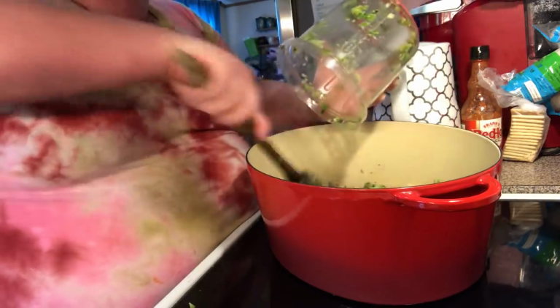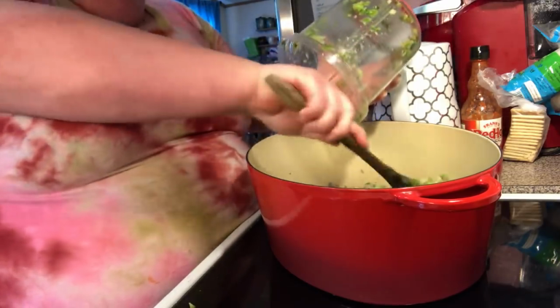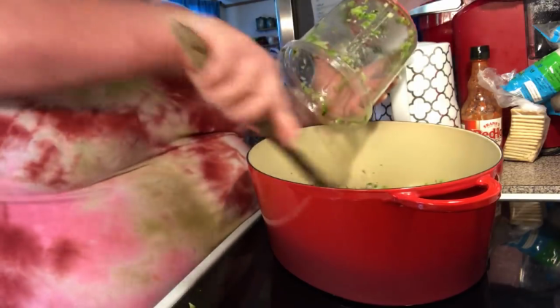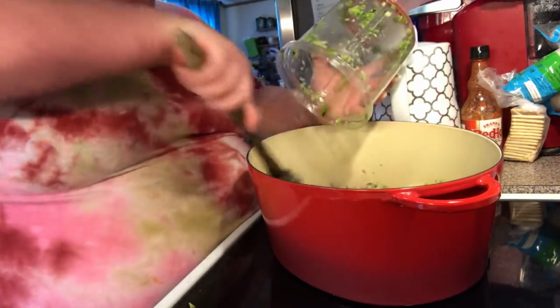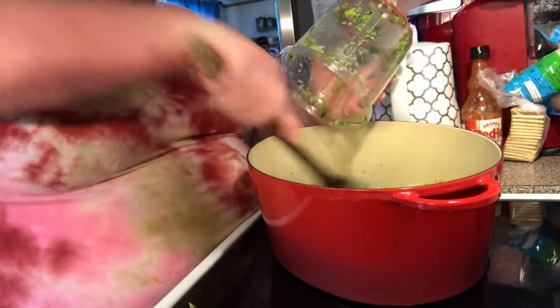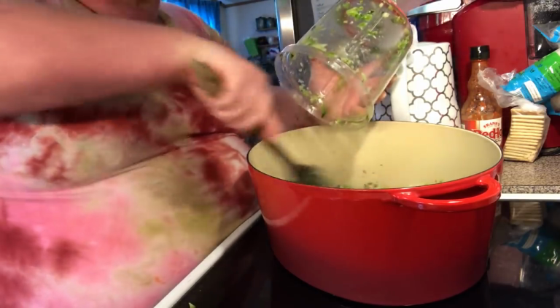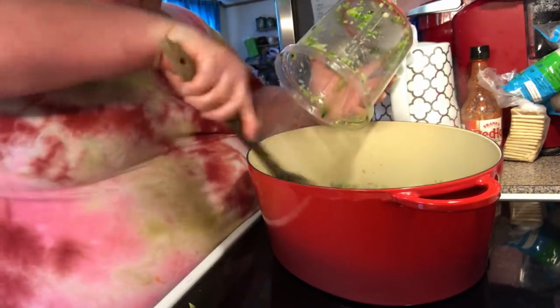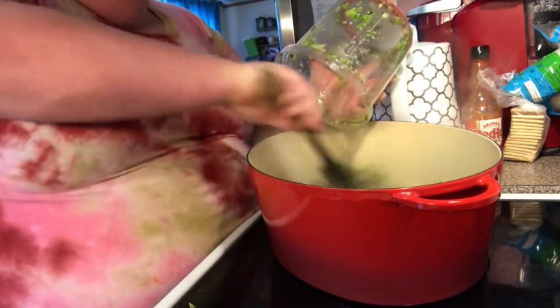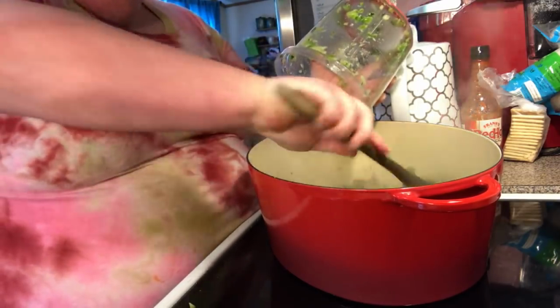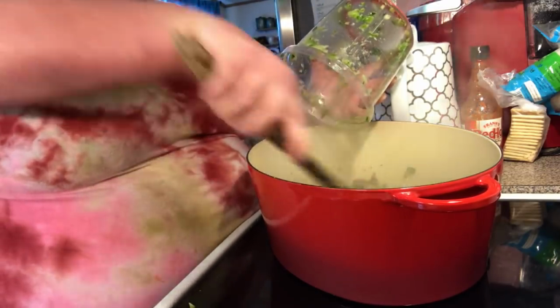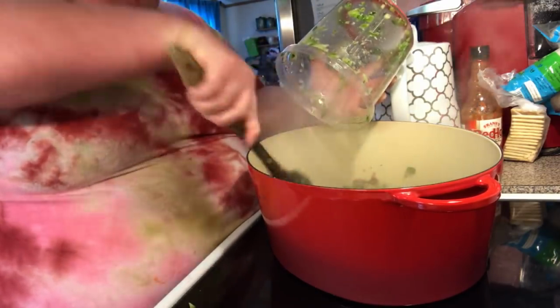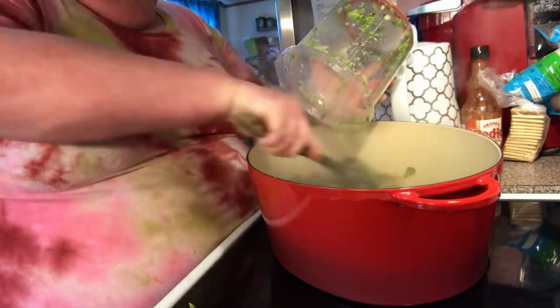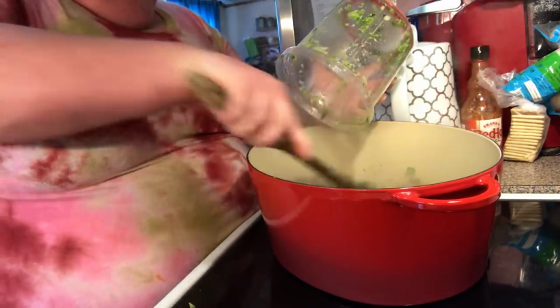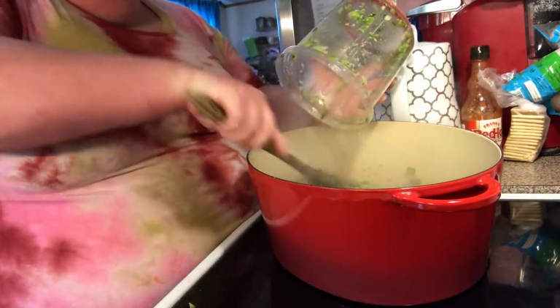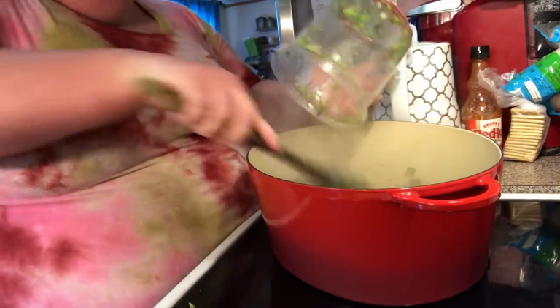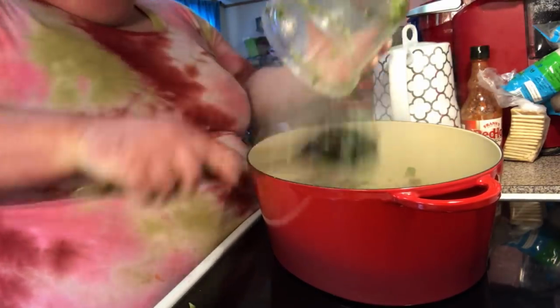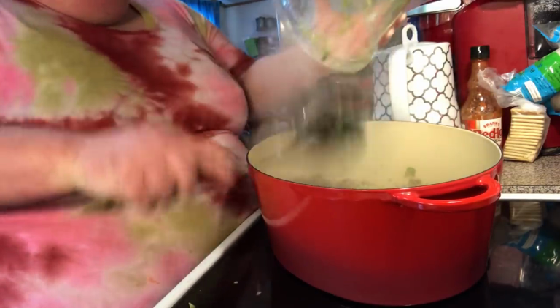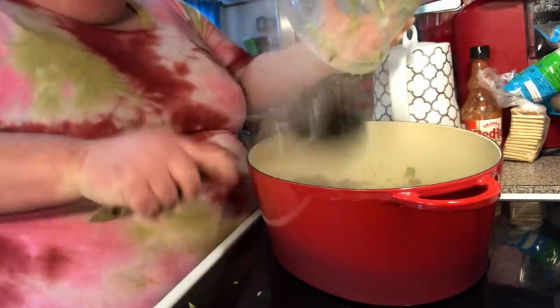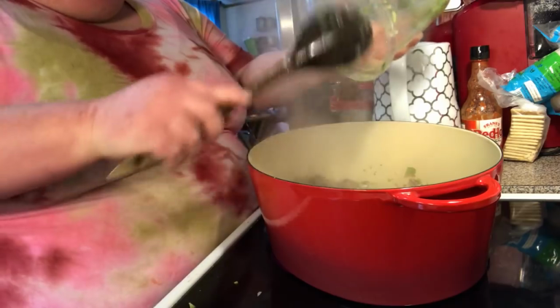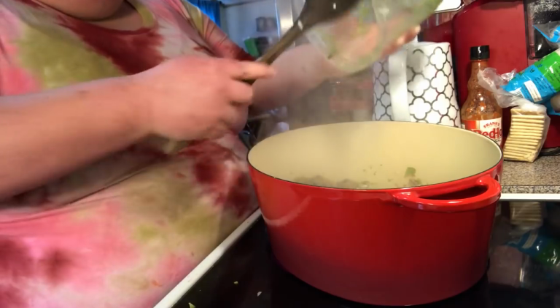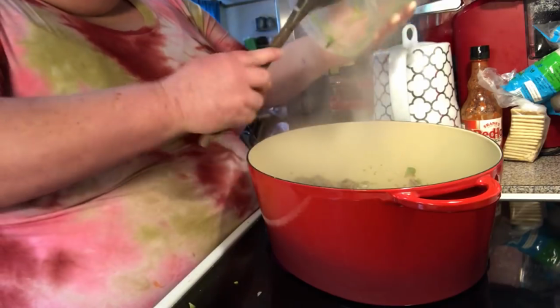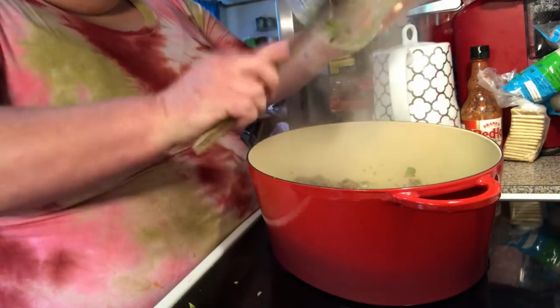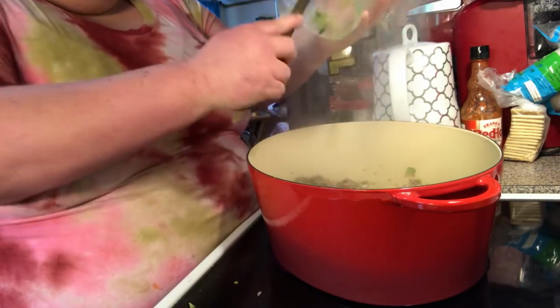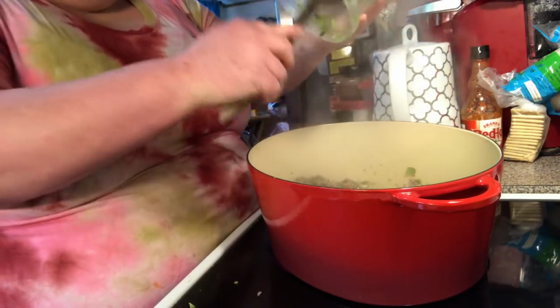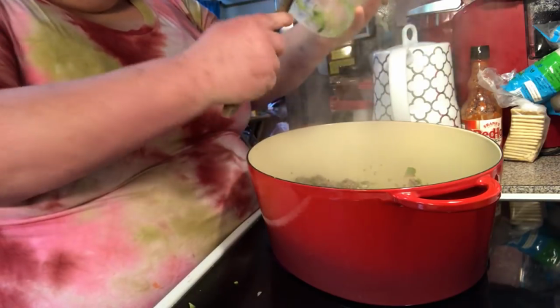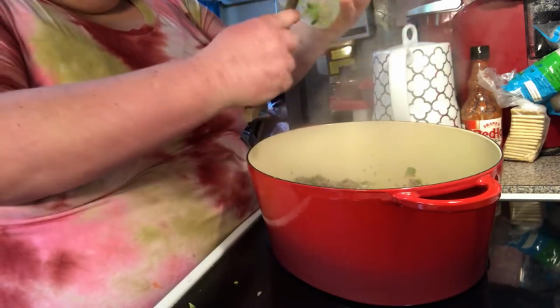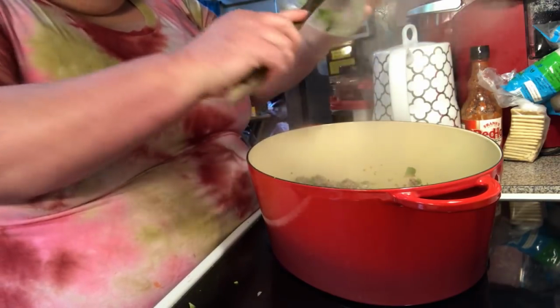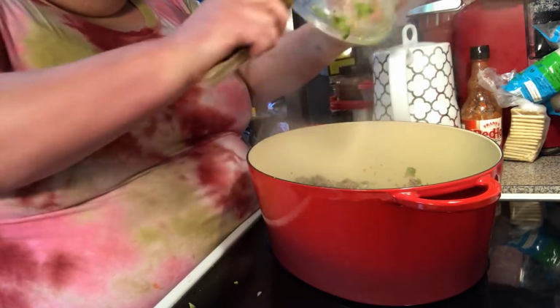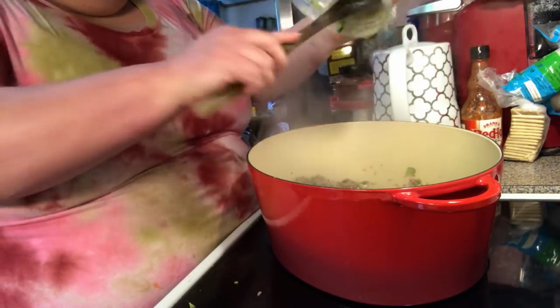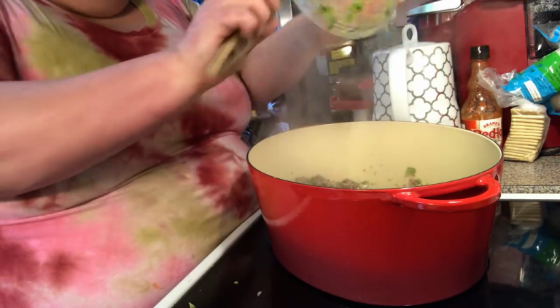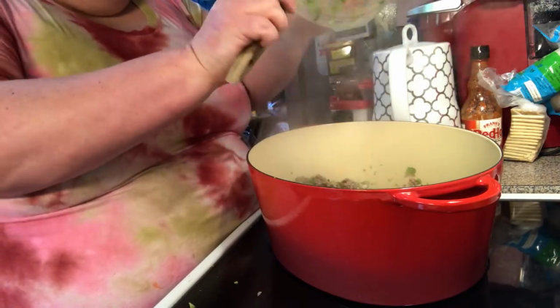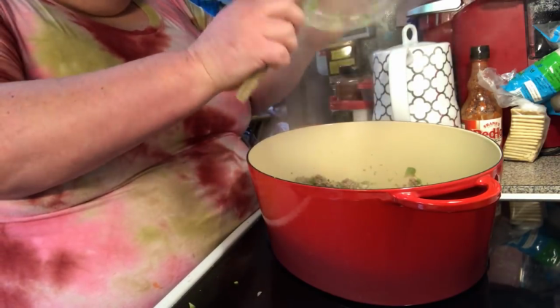Kind of scrape up the tidbits. I'll get you a better angle in a minute. Just let me get all this bell pepper in here.